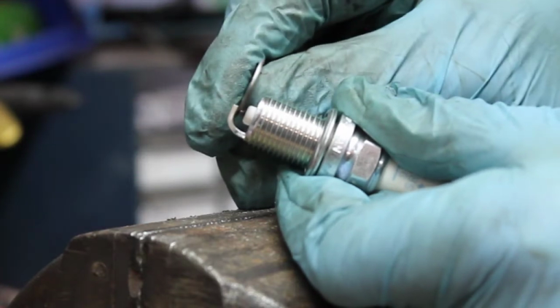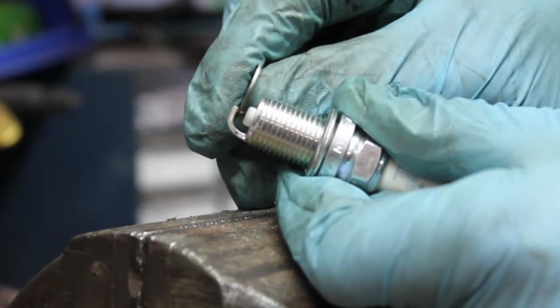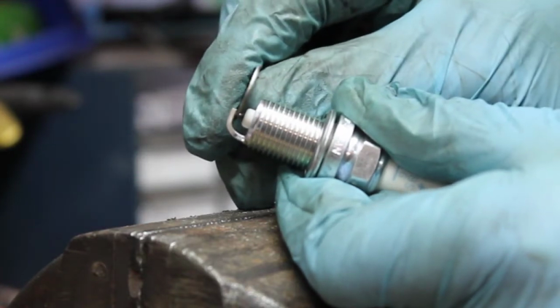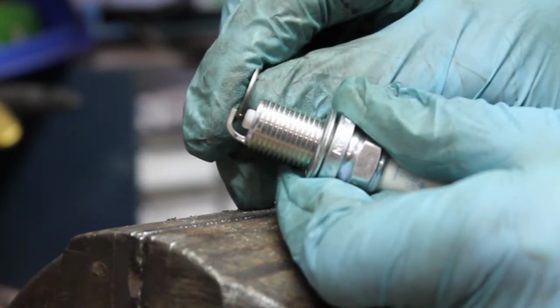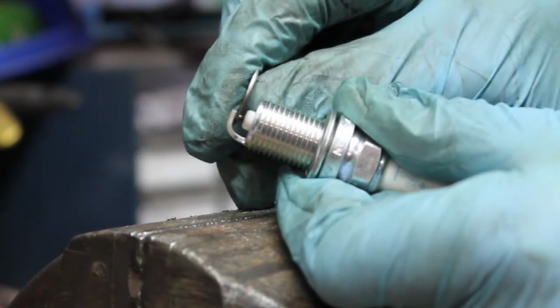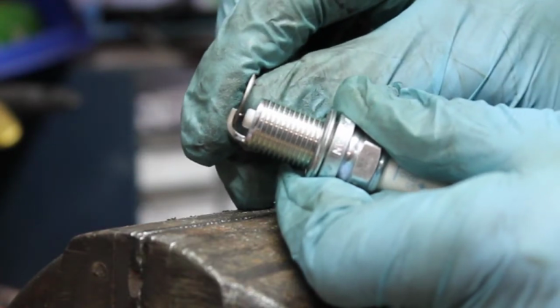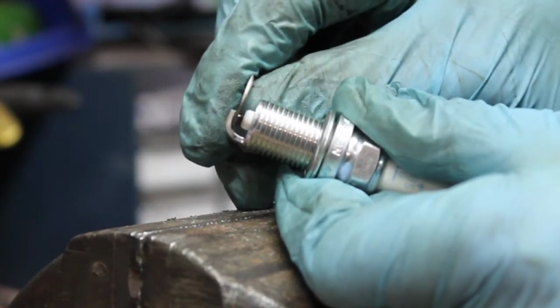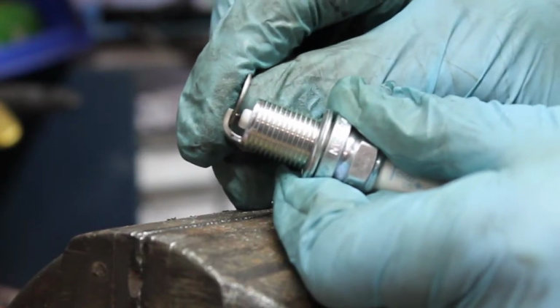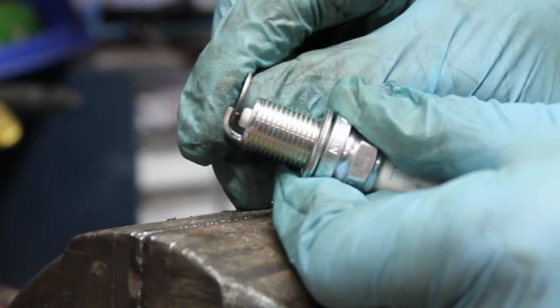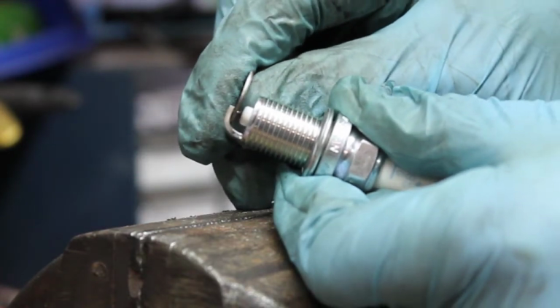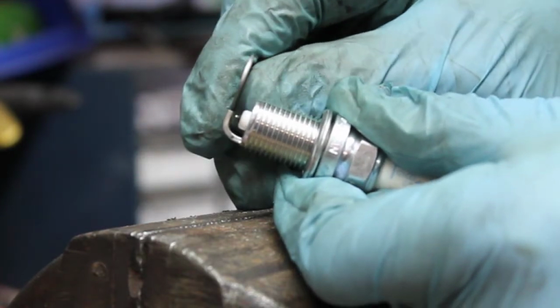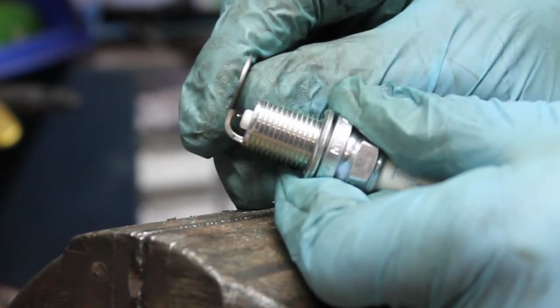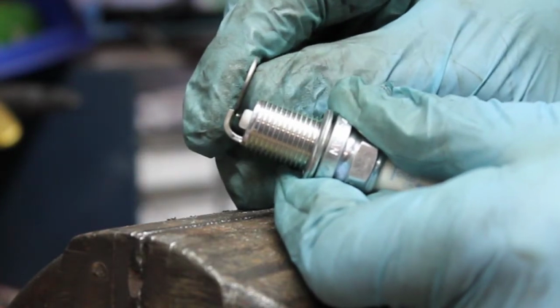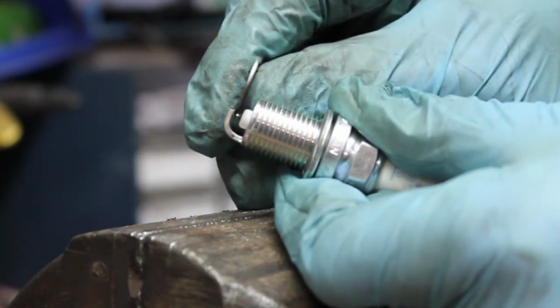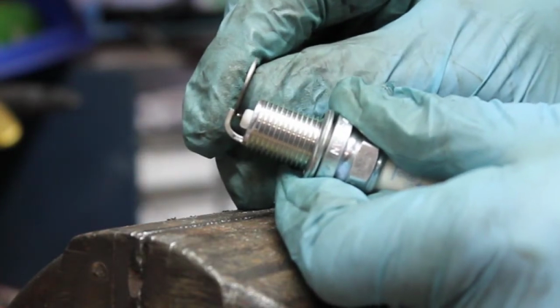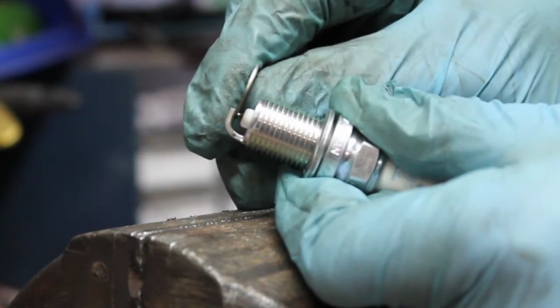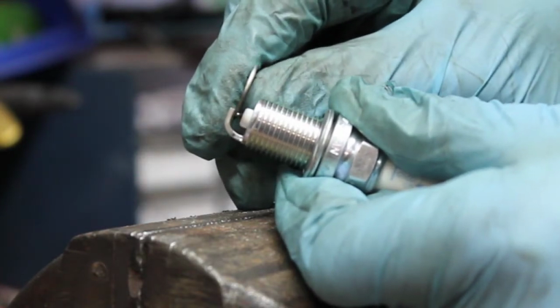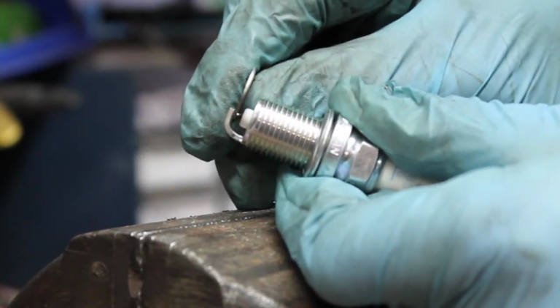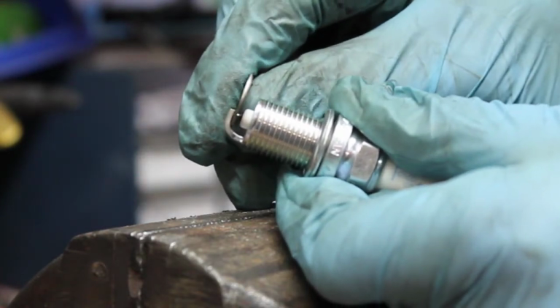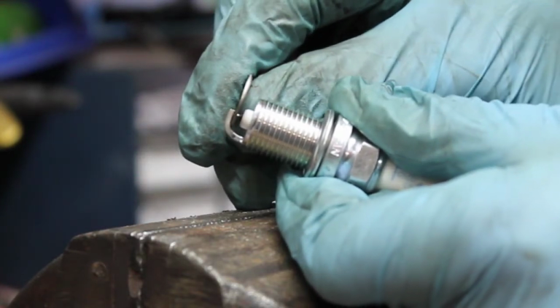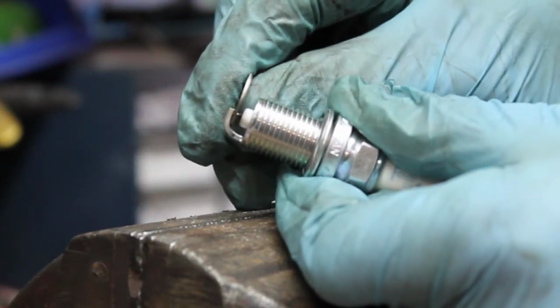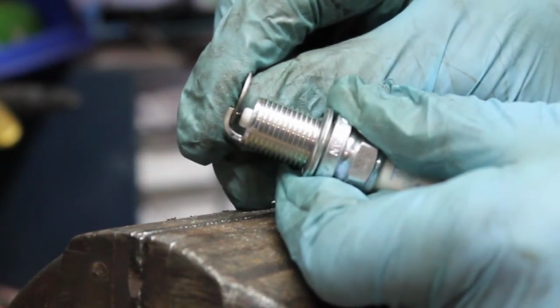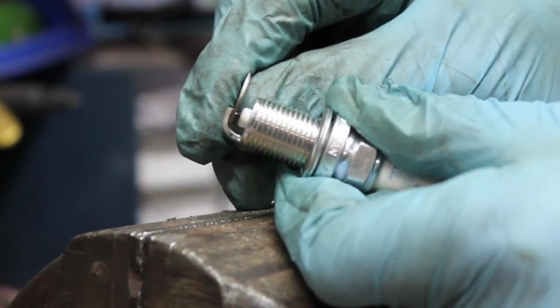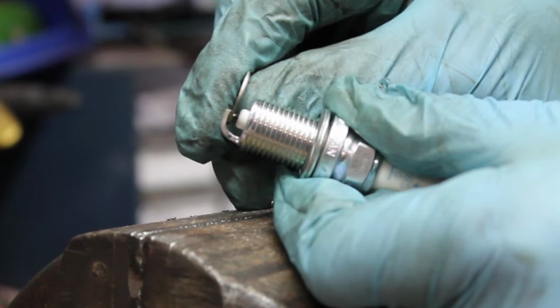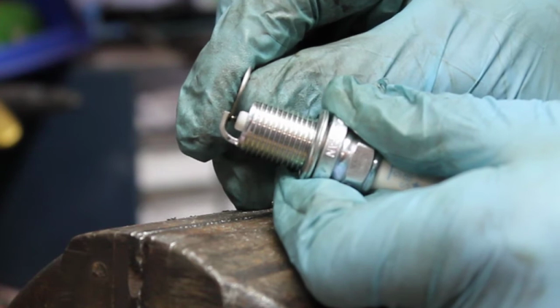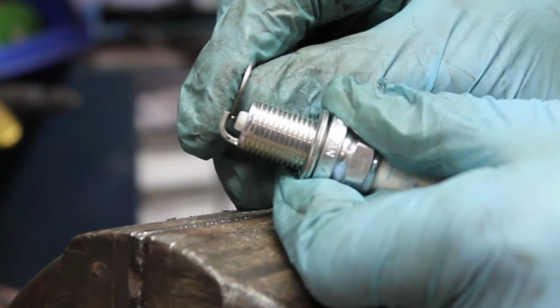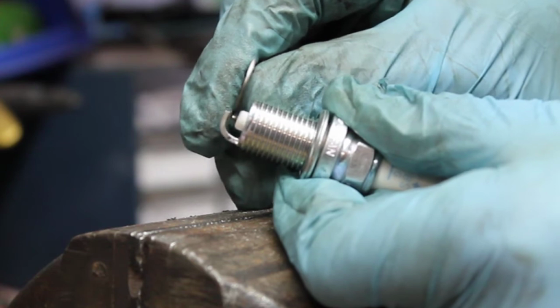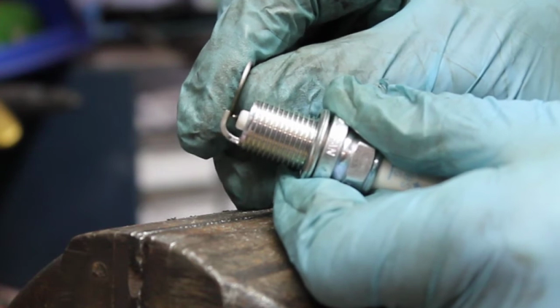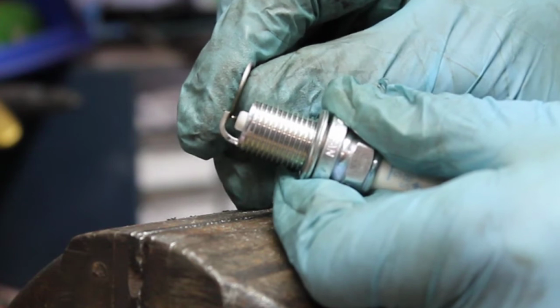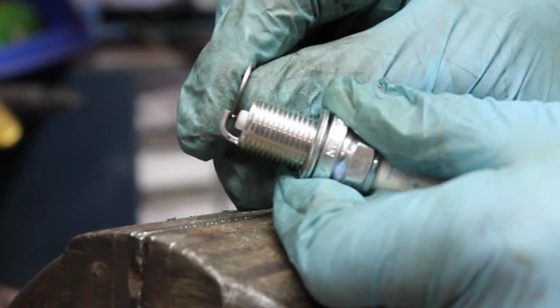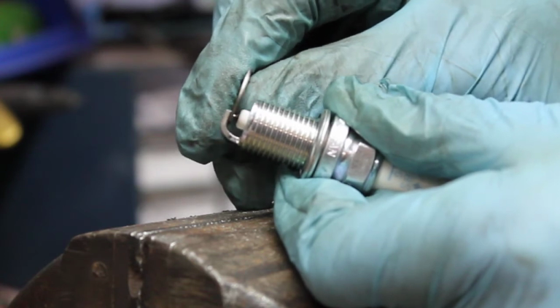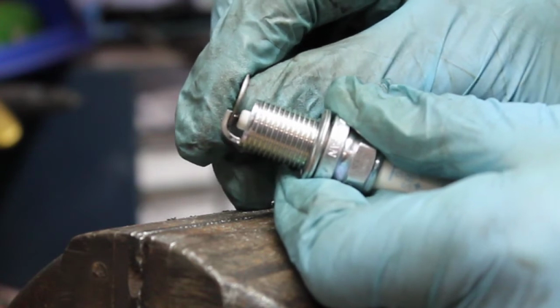Here you can see that I've got it about right, because the feeler gauge fits but it's just a little bit tight.